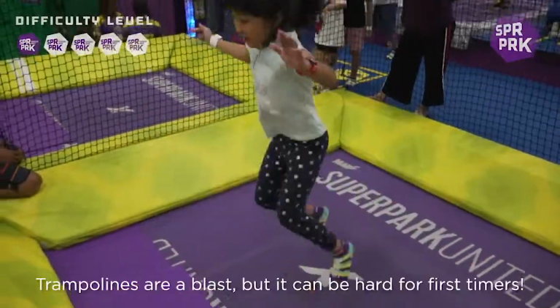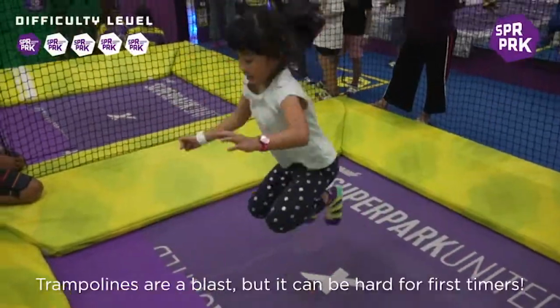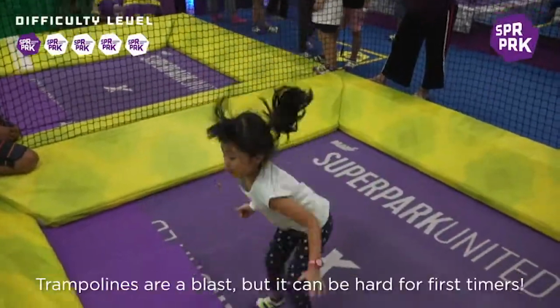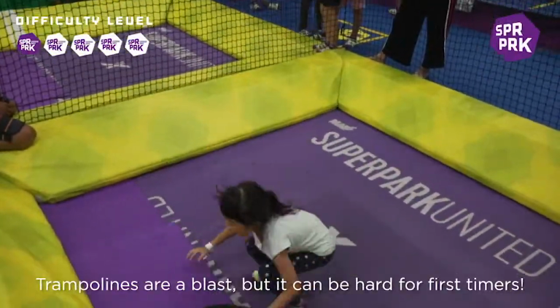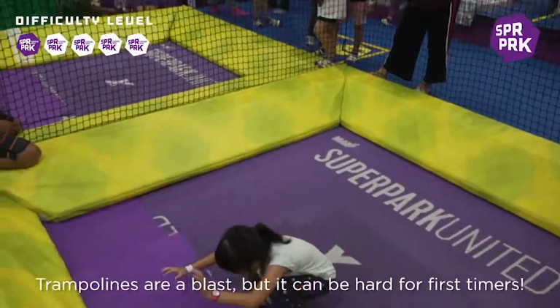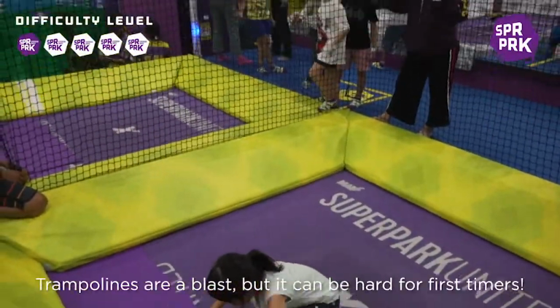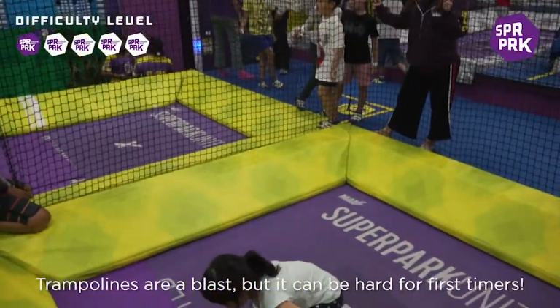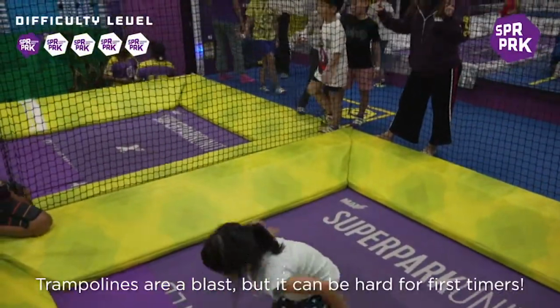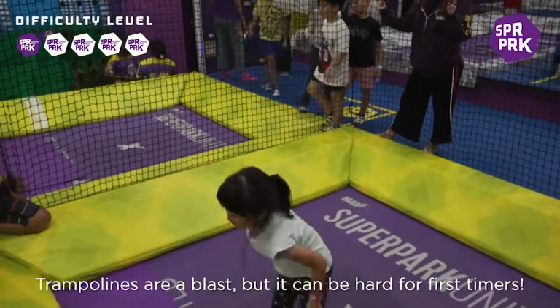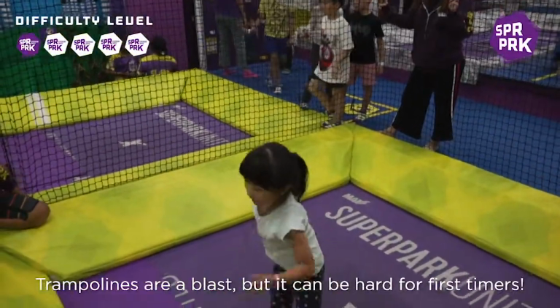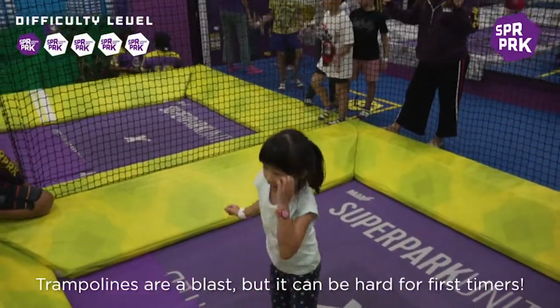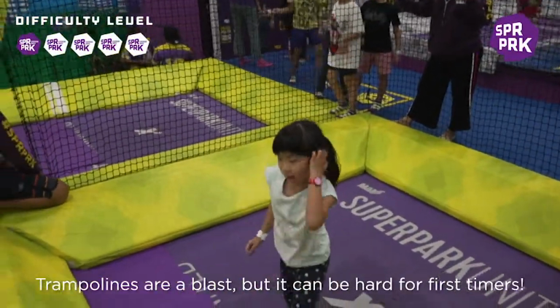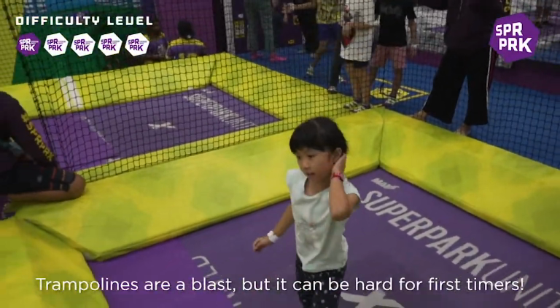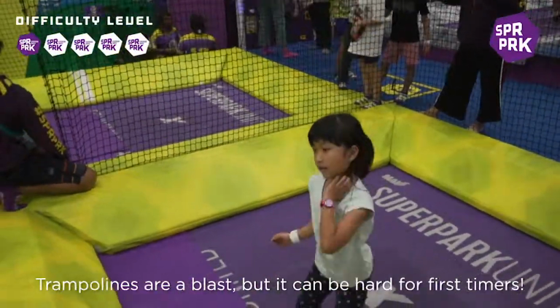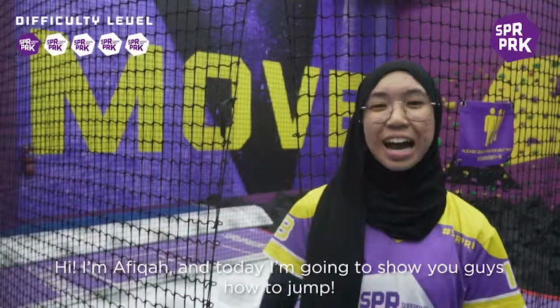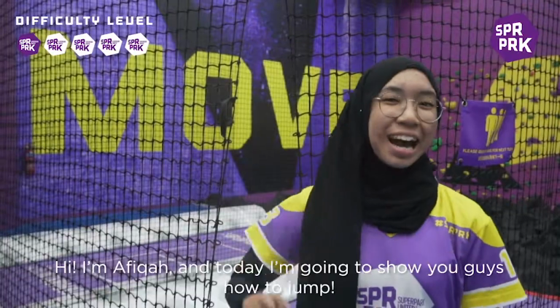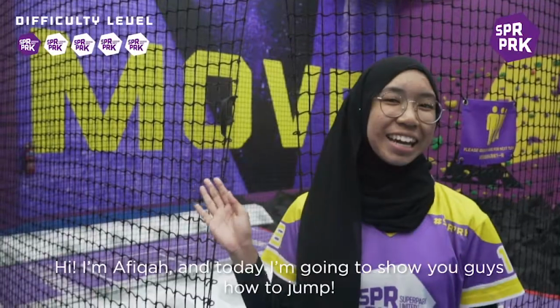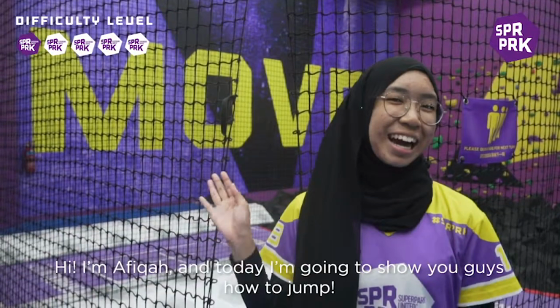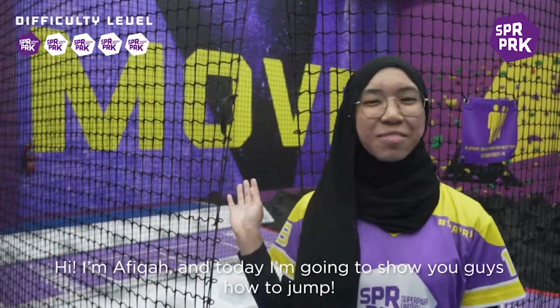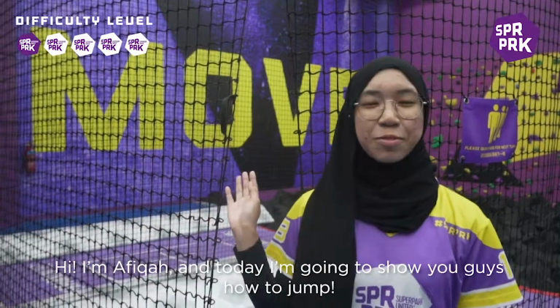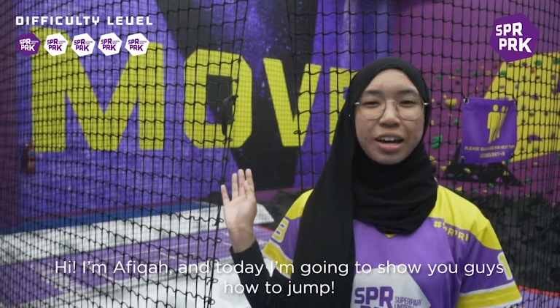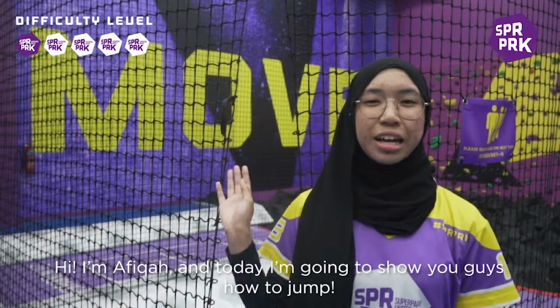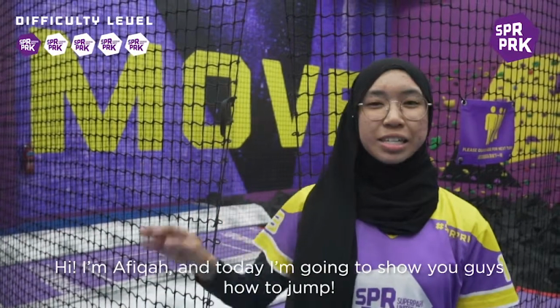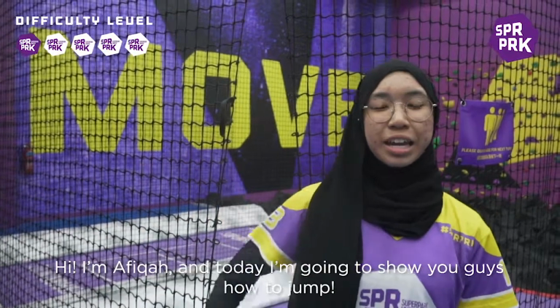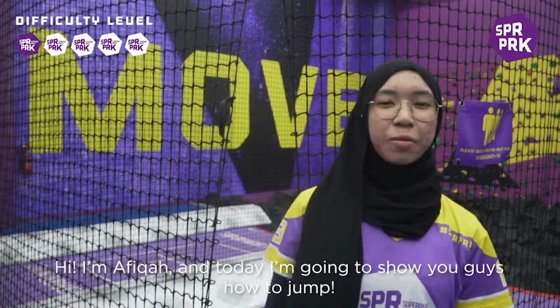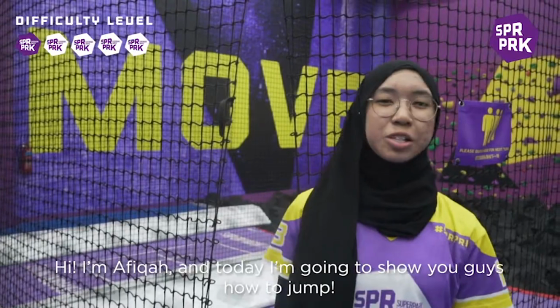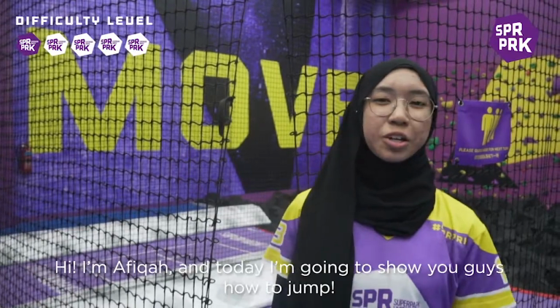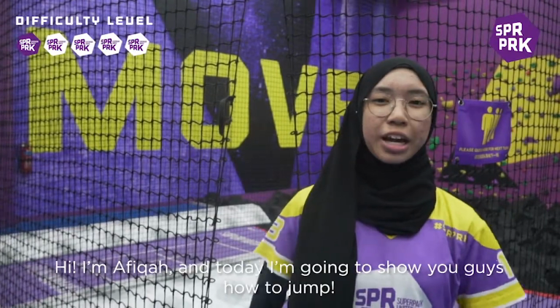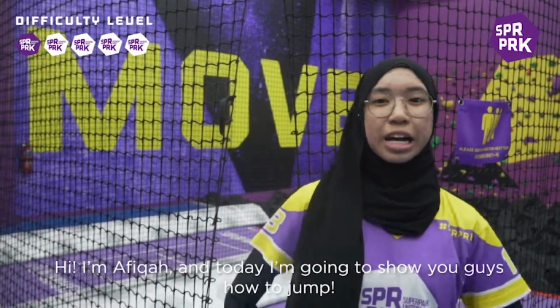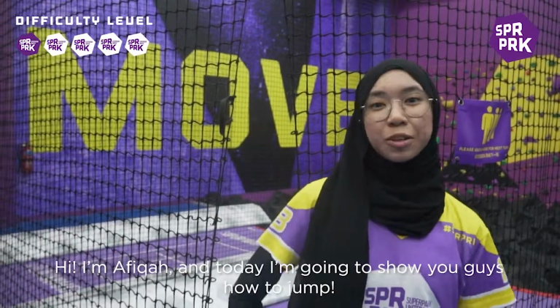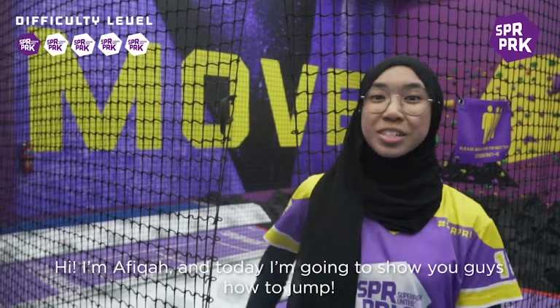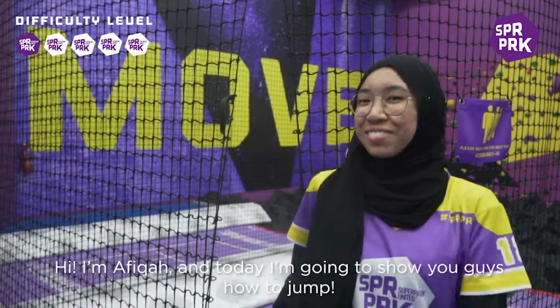Trampolines are a blast. Hi, I'm Afrika and today I'm going to show you guys how to jump.